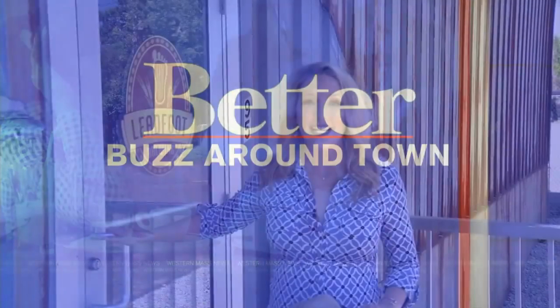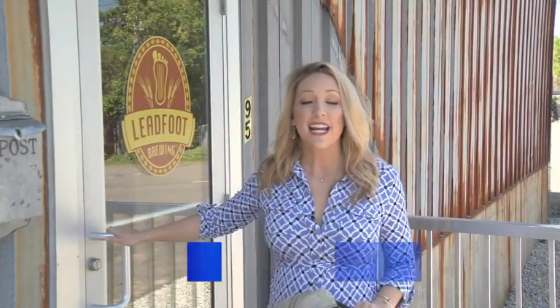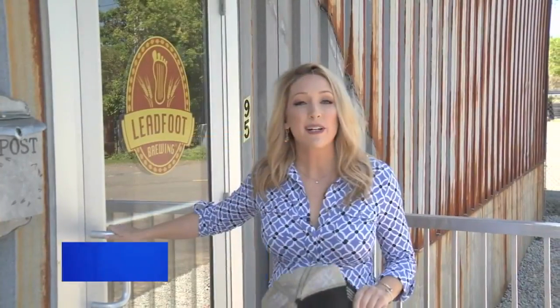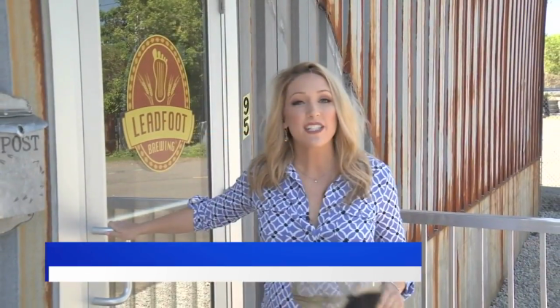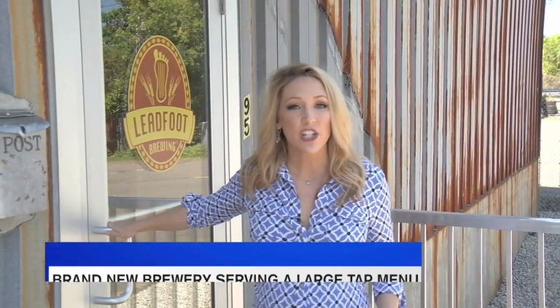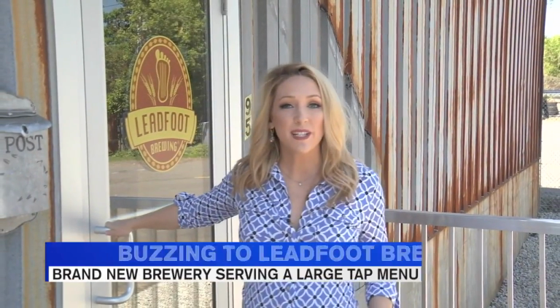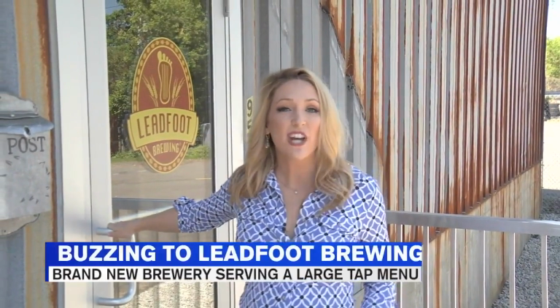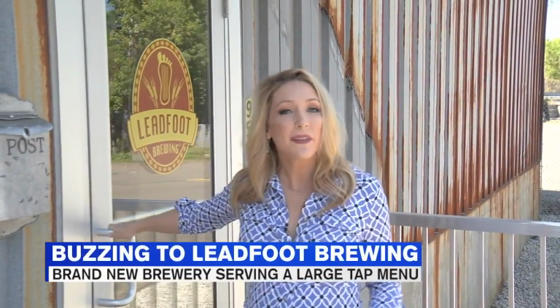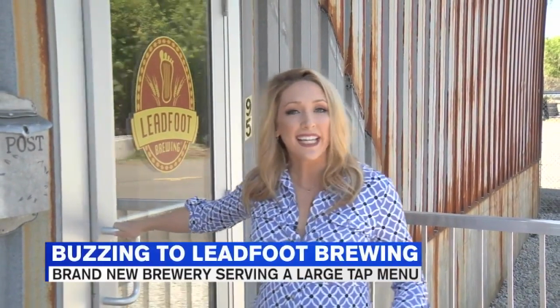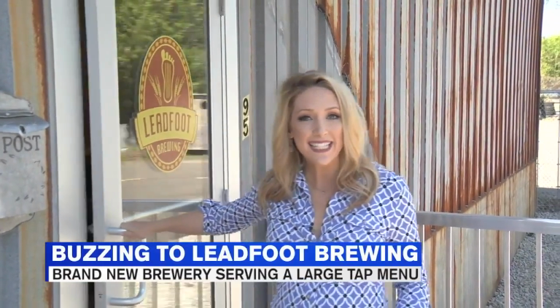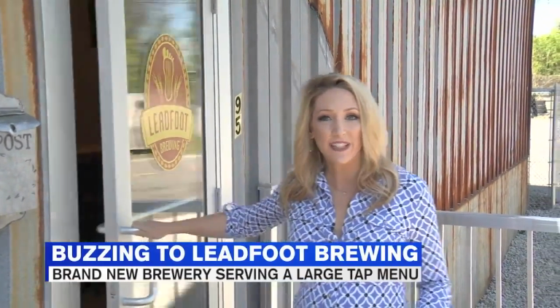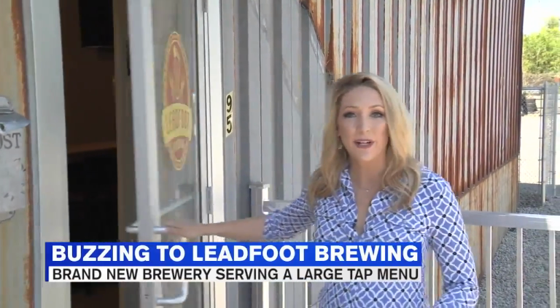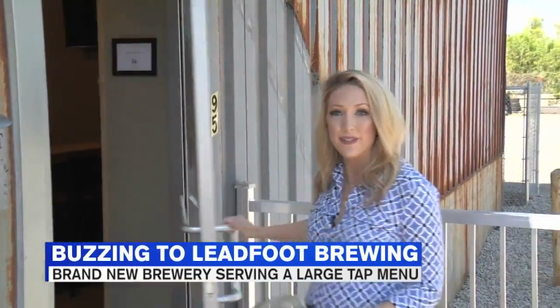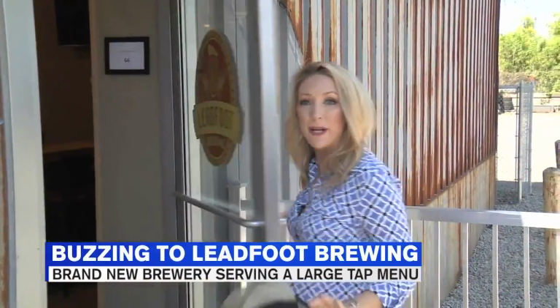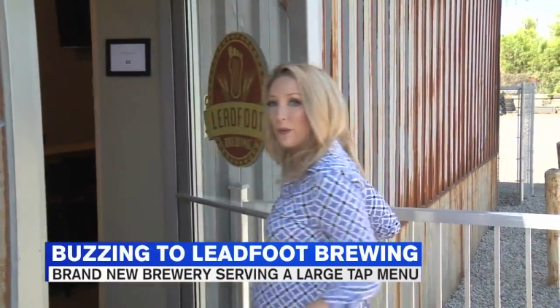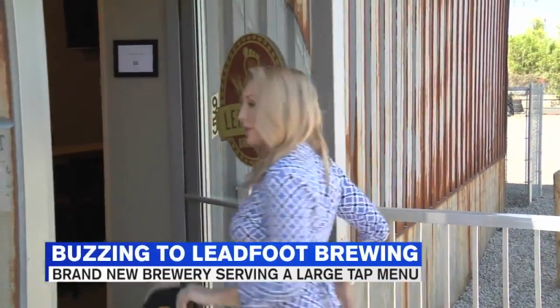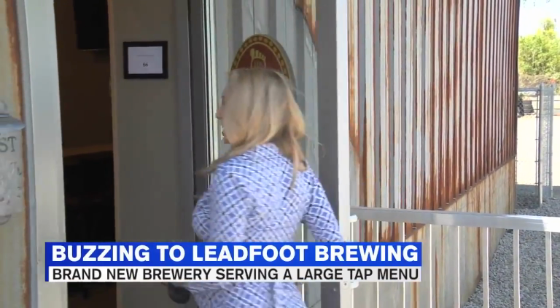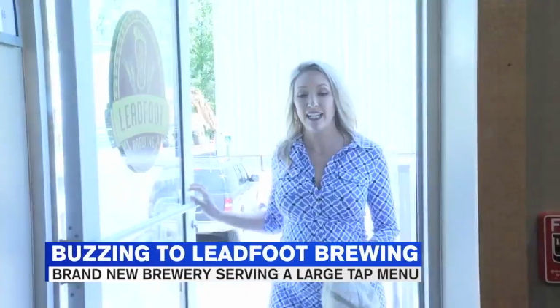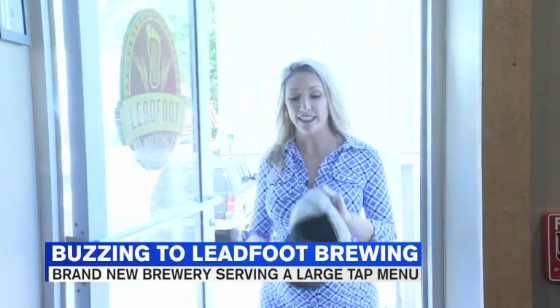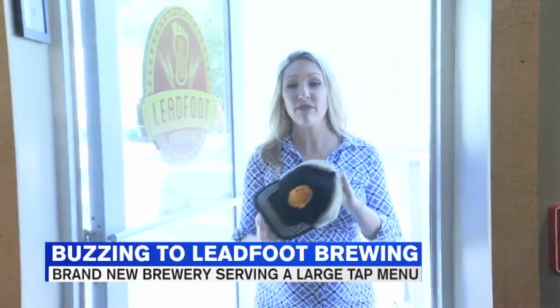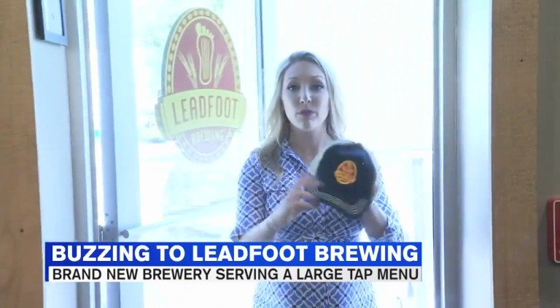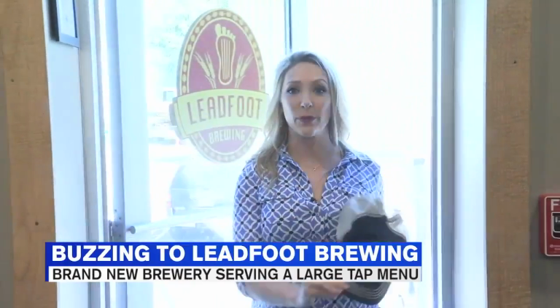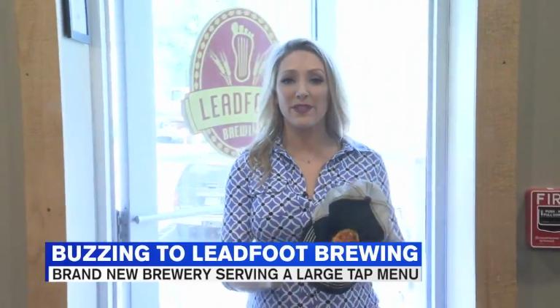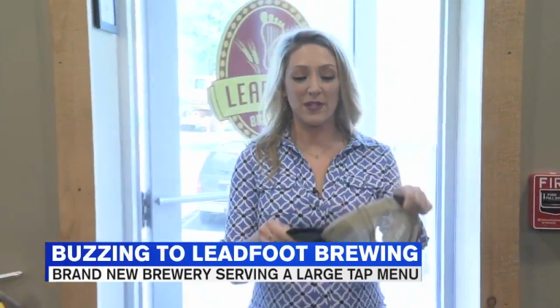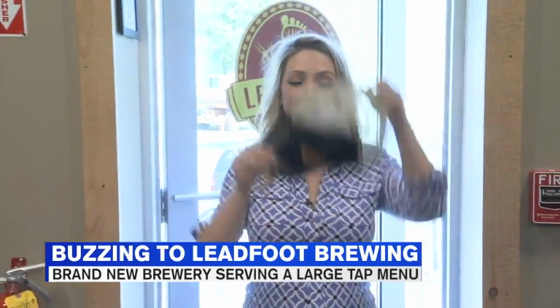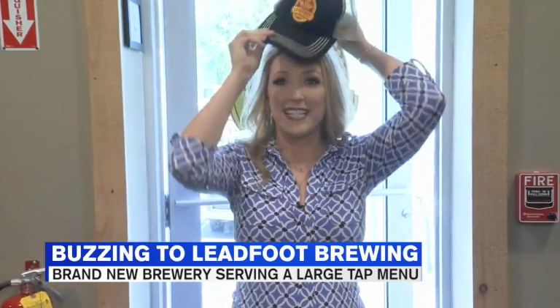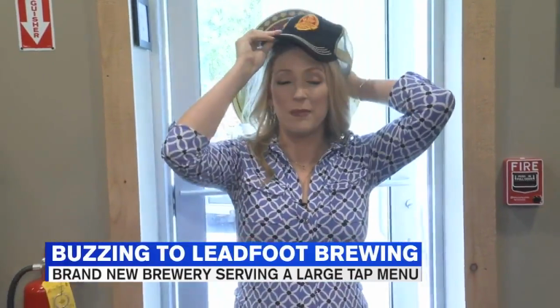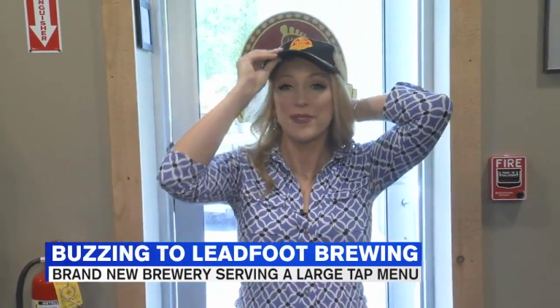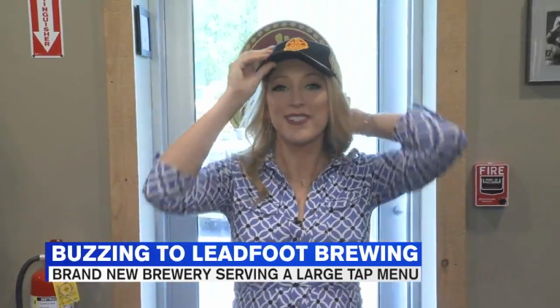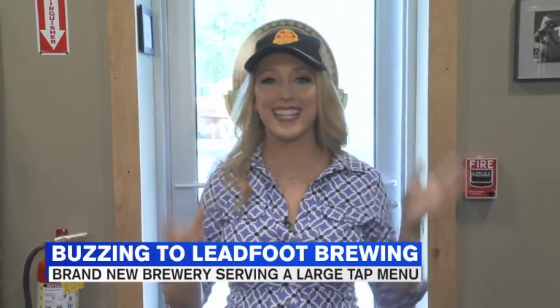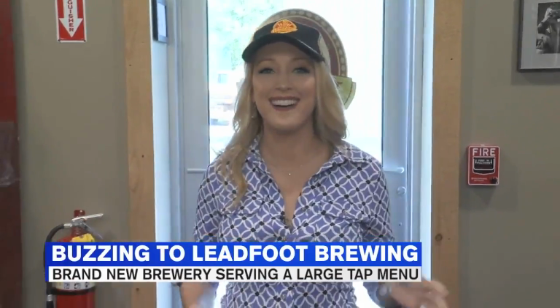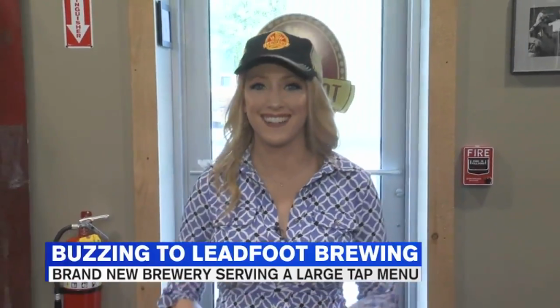Today I'm buzzing into Chickabee to check out the latest and greatest microbrewery — Leadfoot Brewing, specializing in pilsners and lagers.